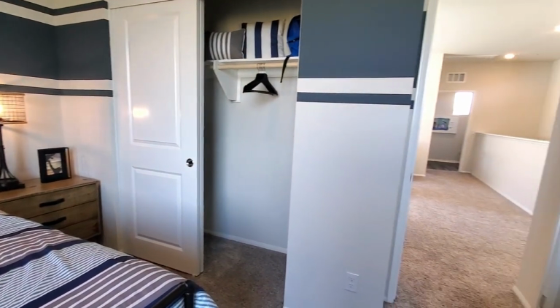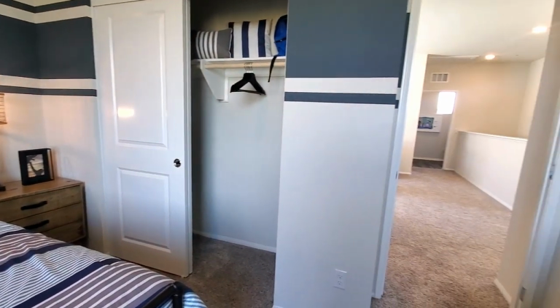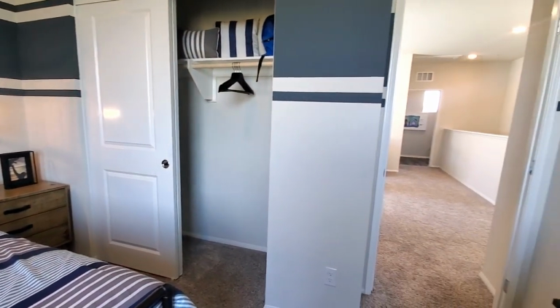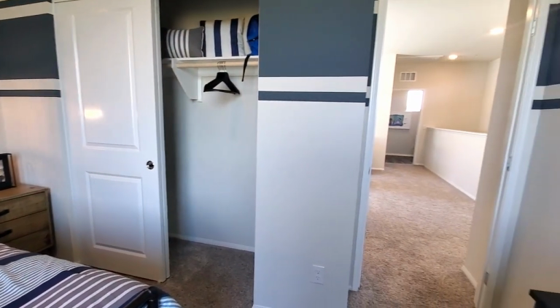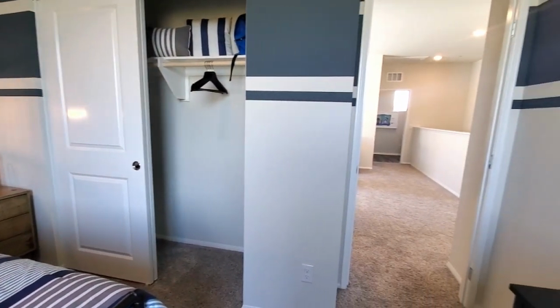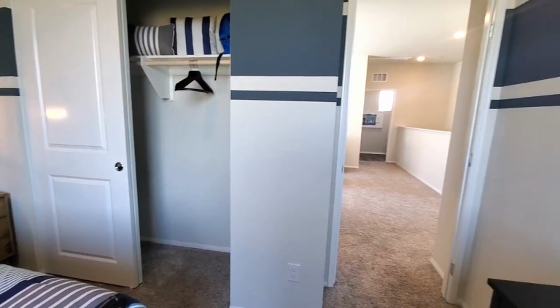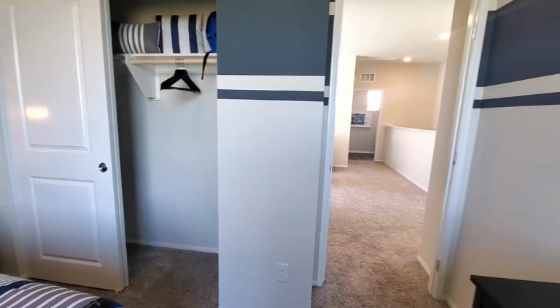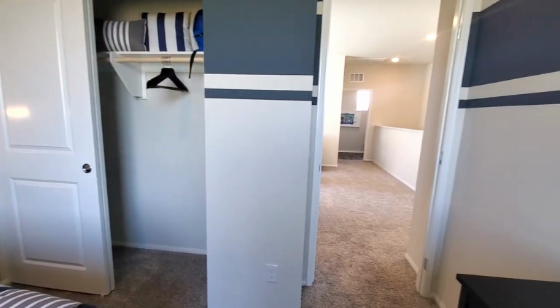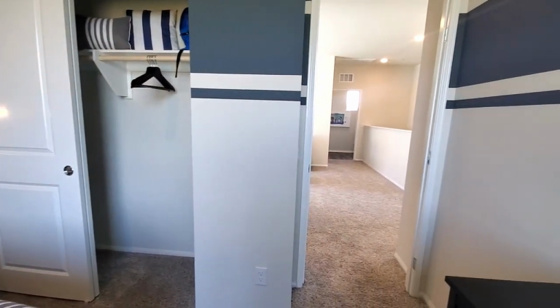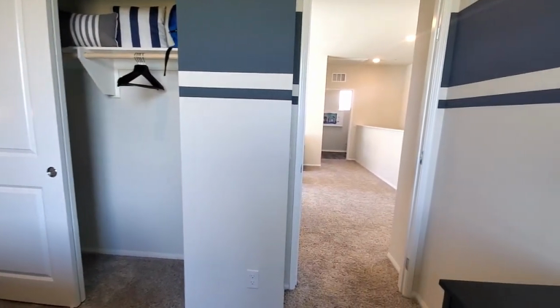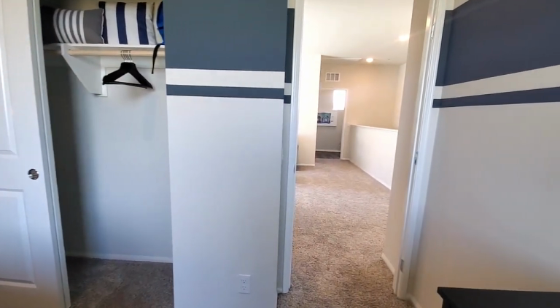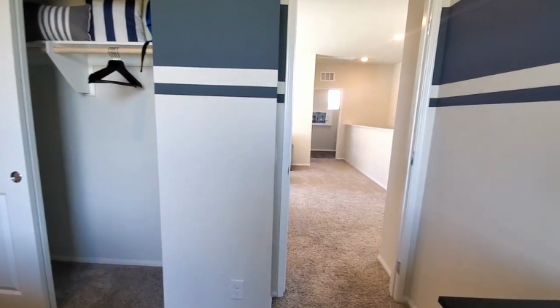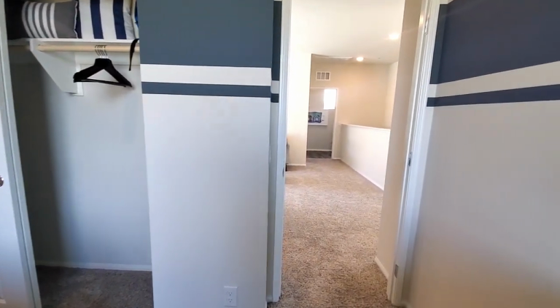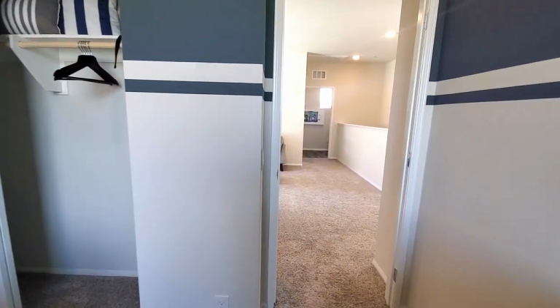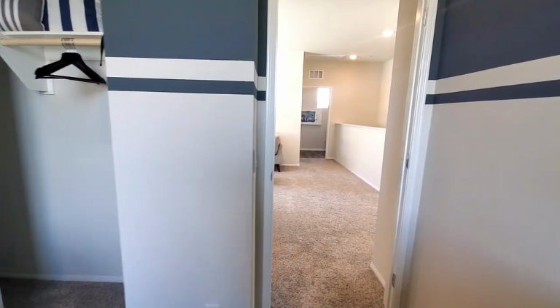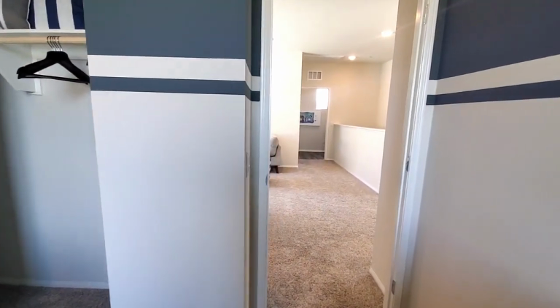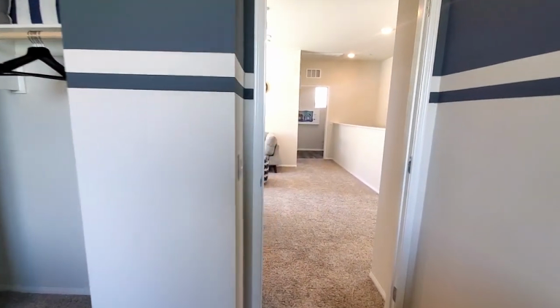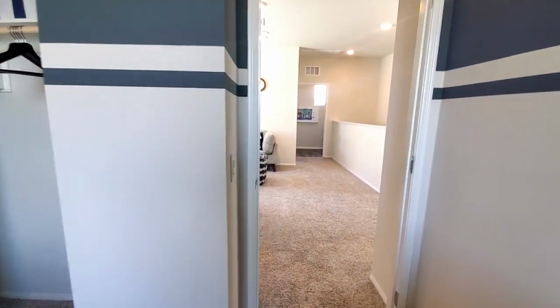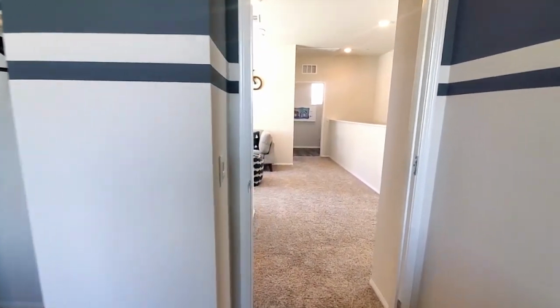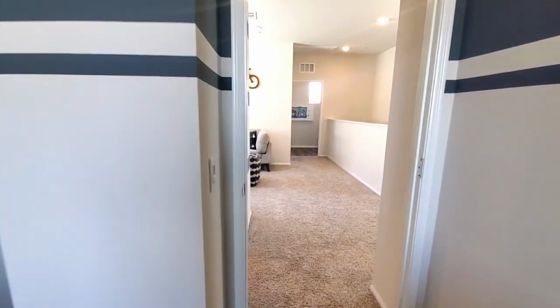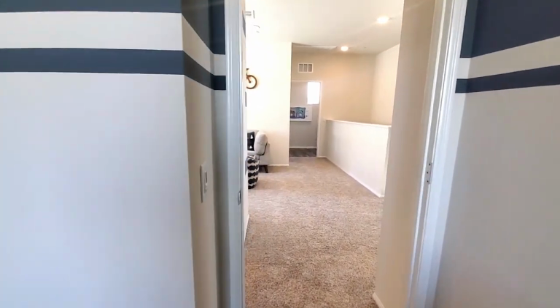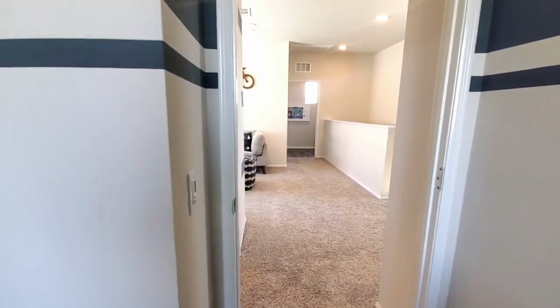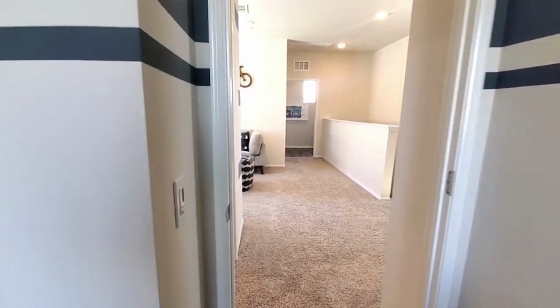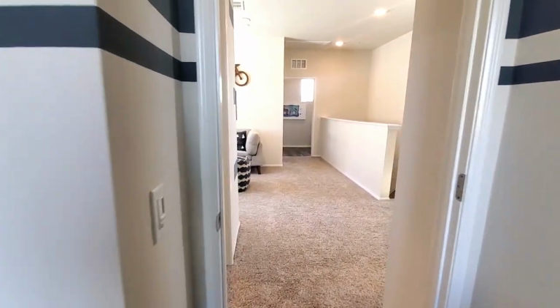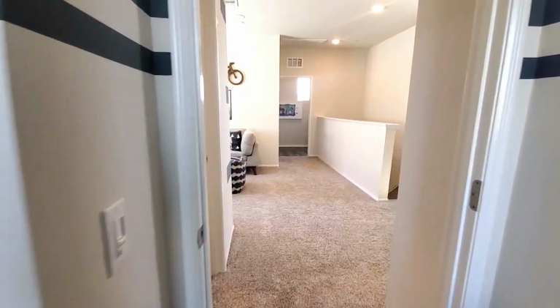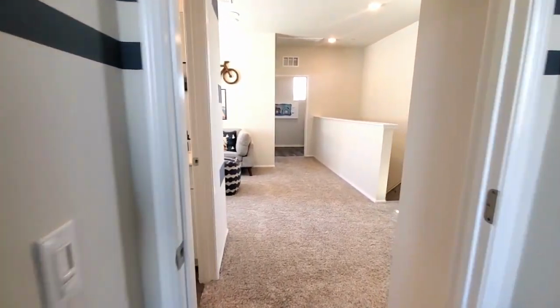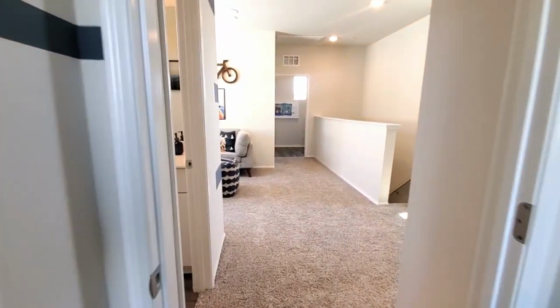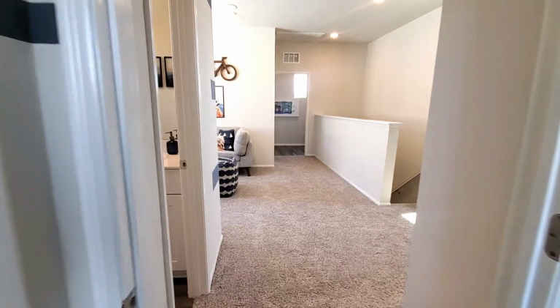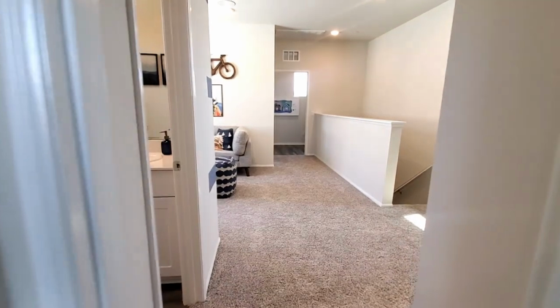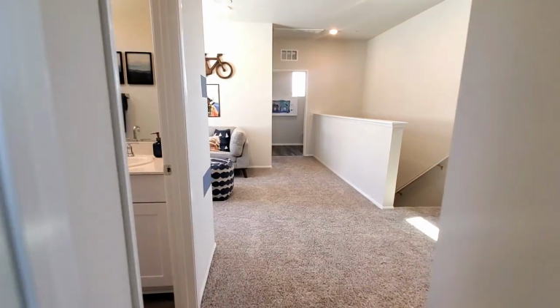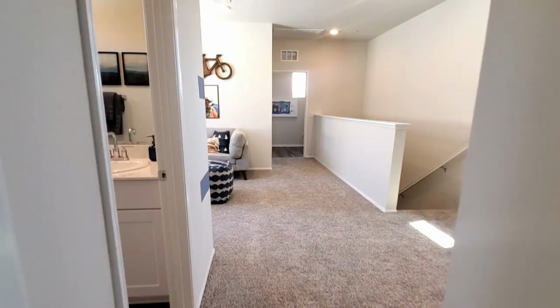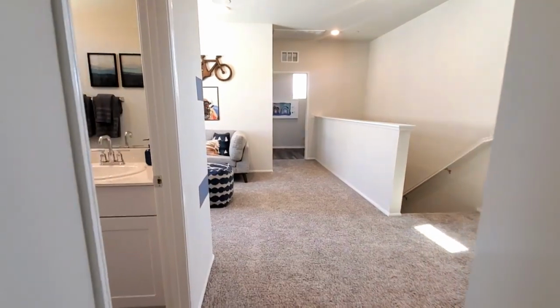Isn't this home lovely? What's your favorite room so far in this beautiful home? Please let me know in the comments below.